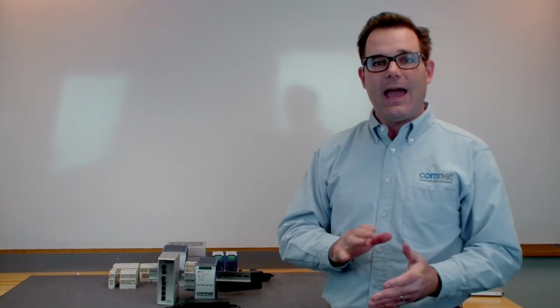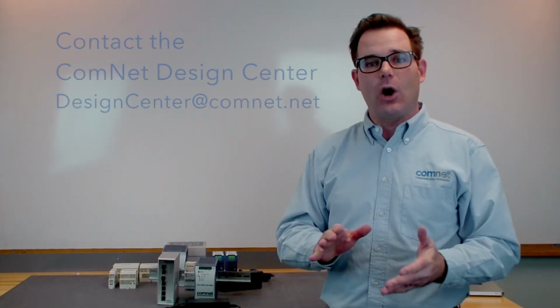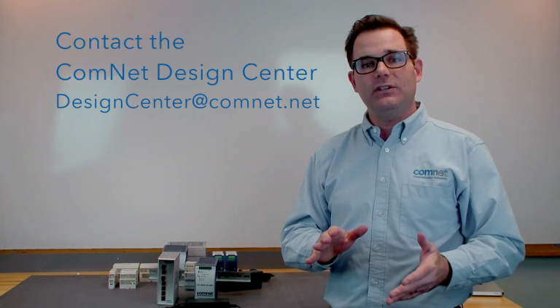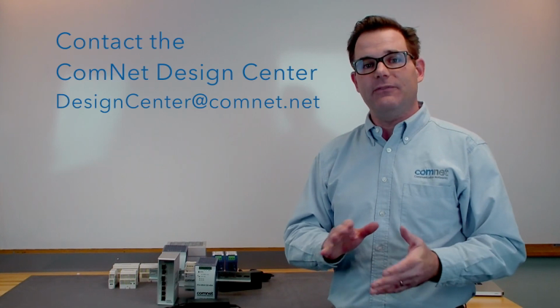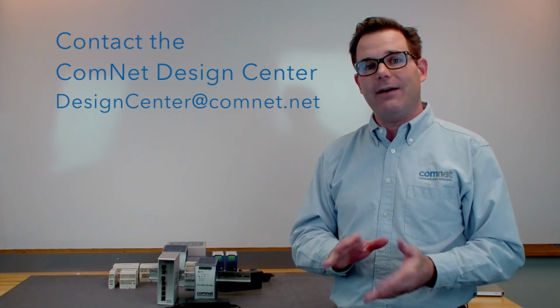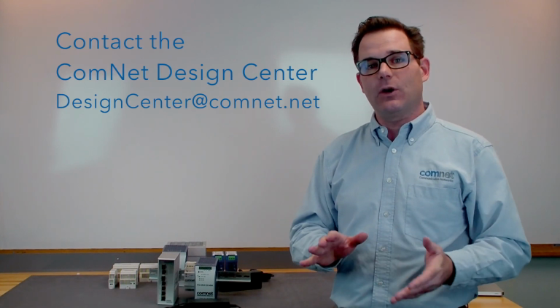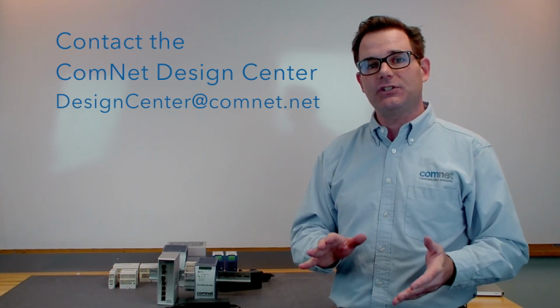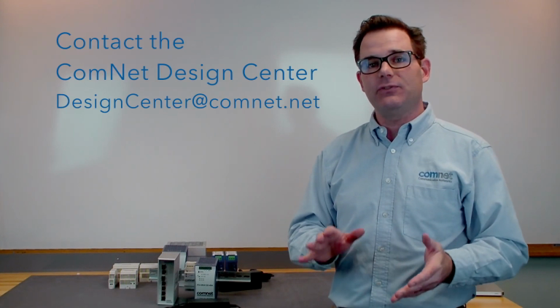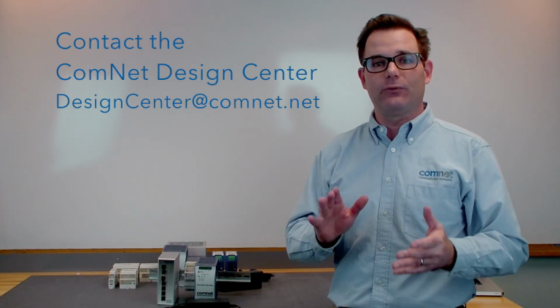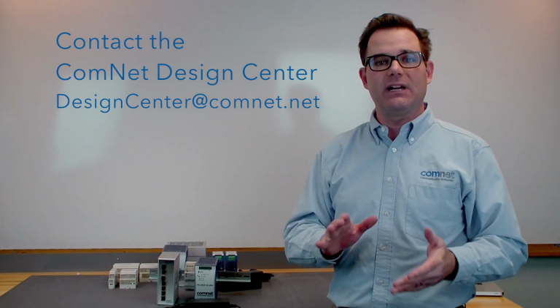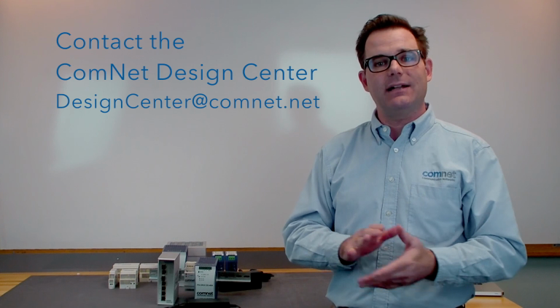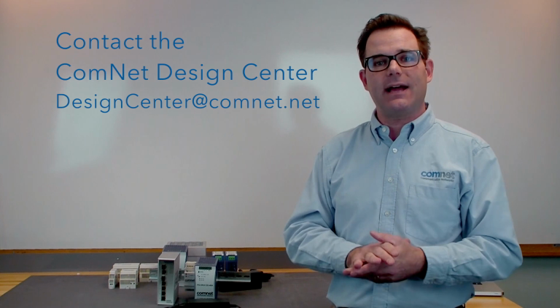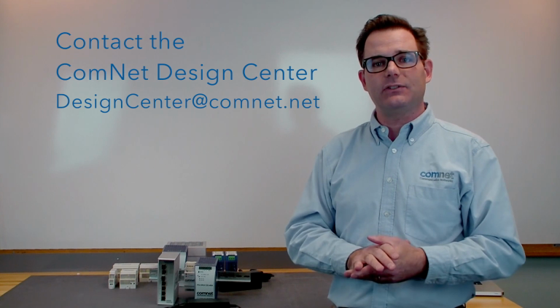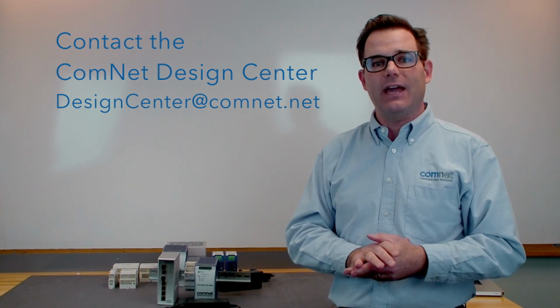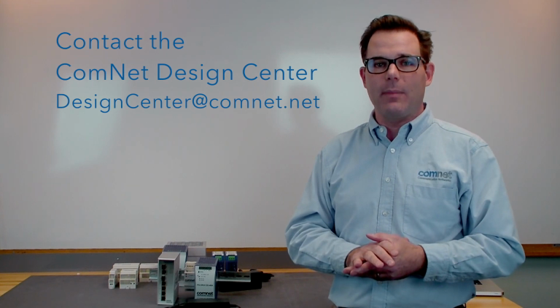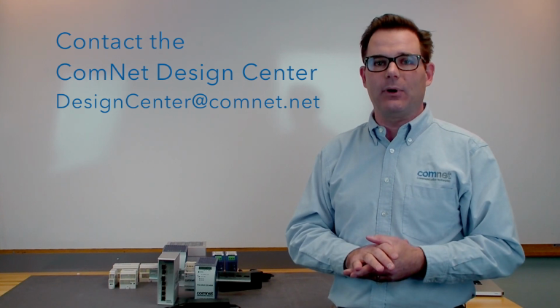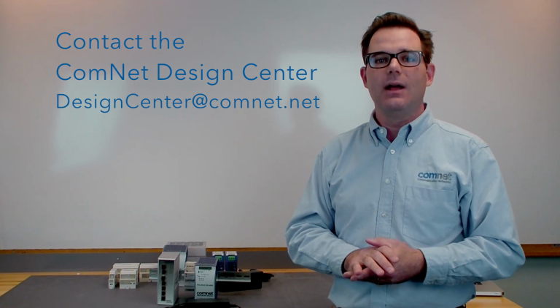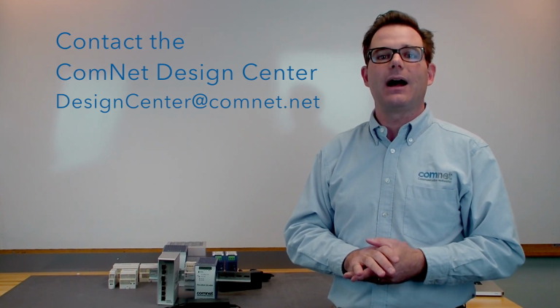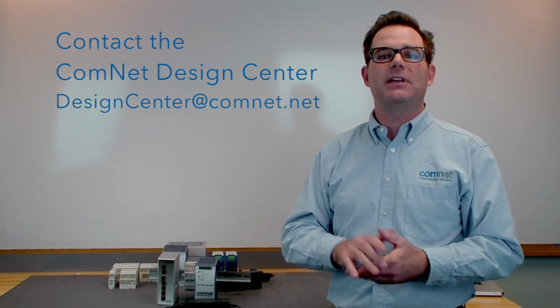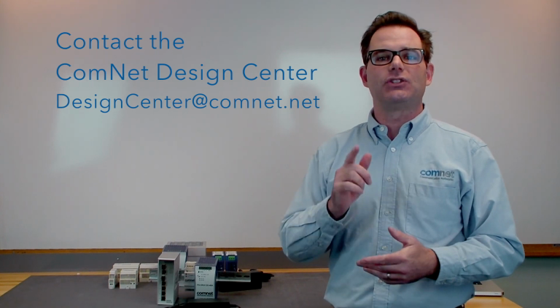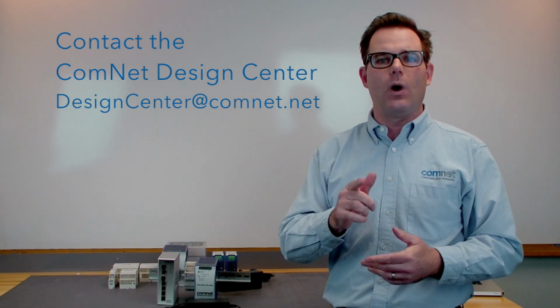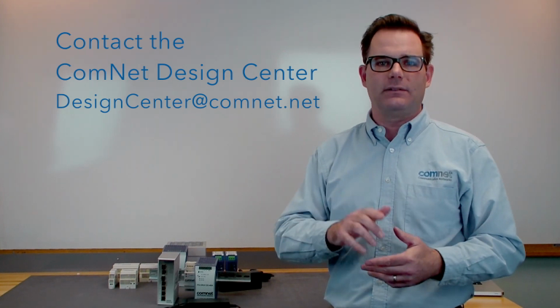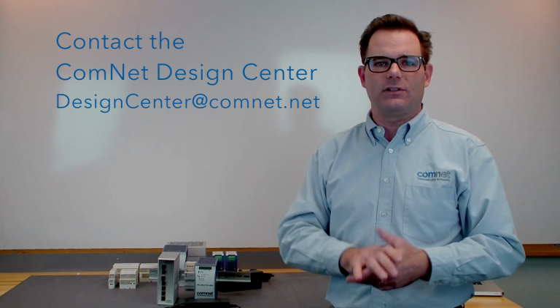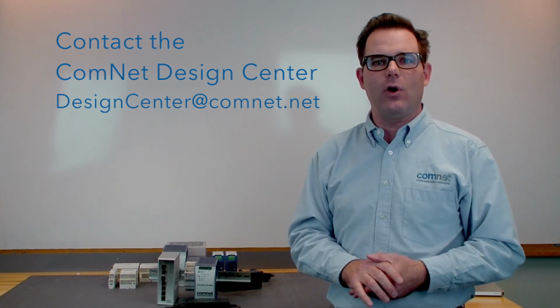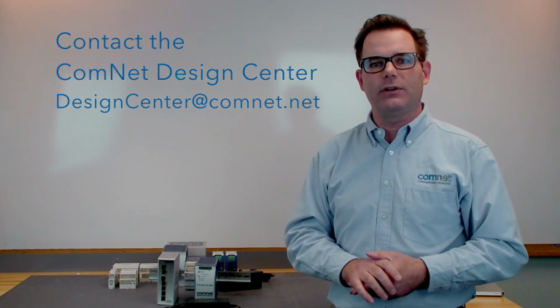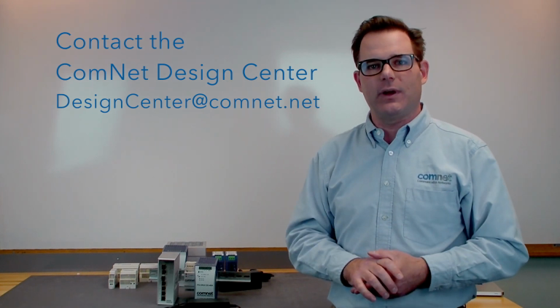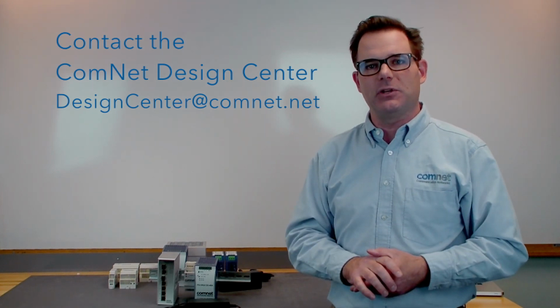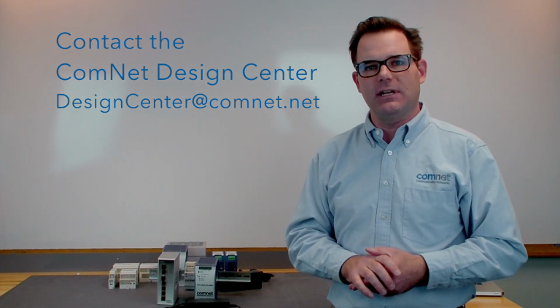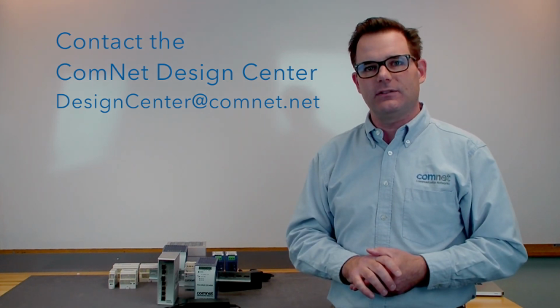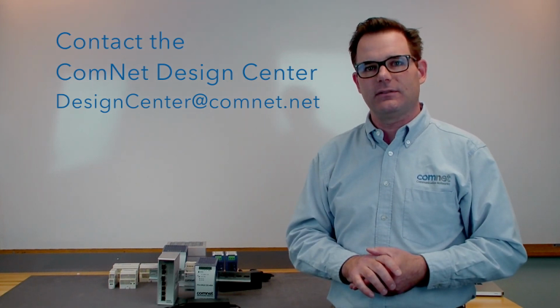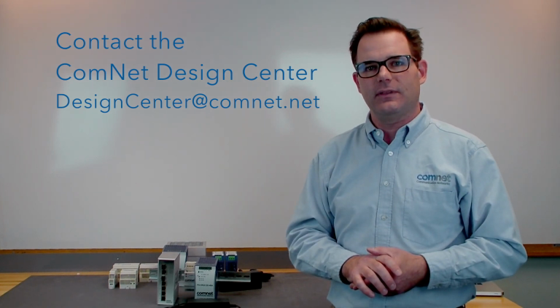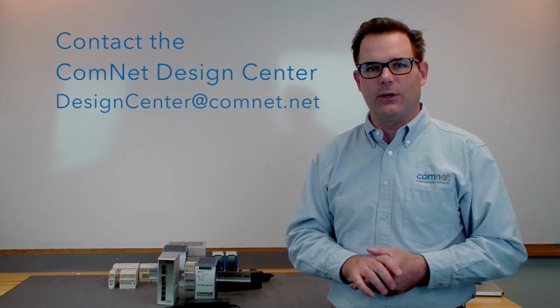As always, if you have any questions, feel free to contact us and remember, ComNet is the one to solve all your transmission needs. Thank you.